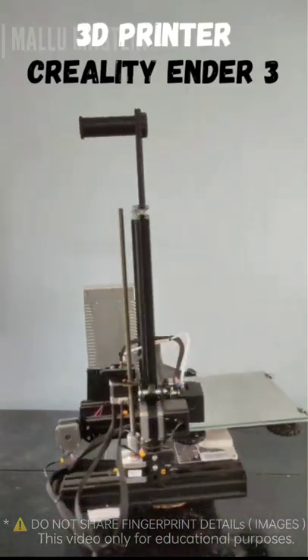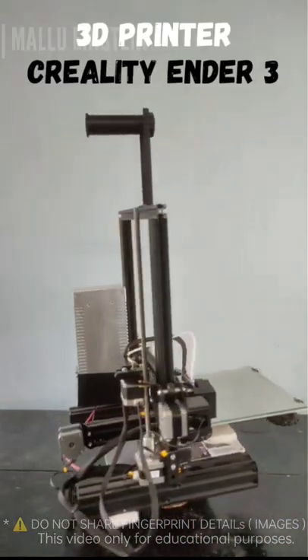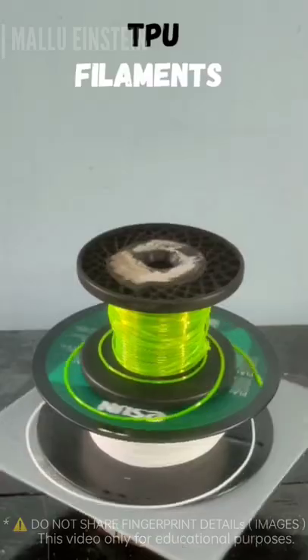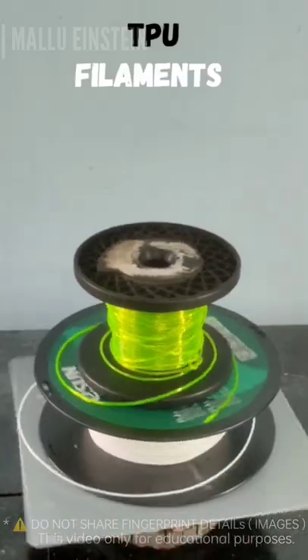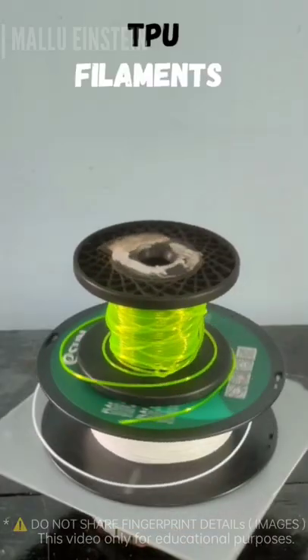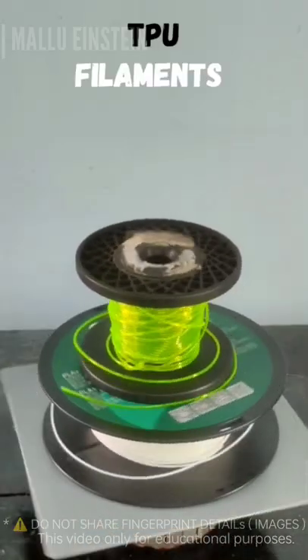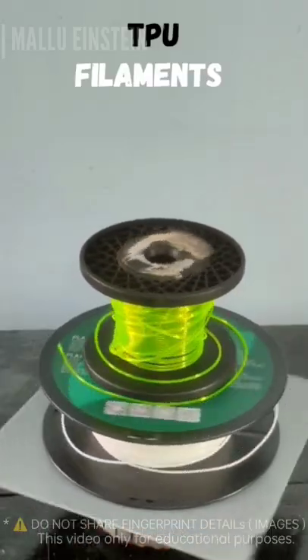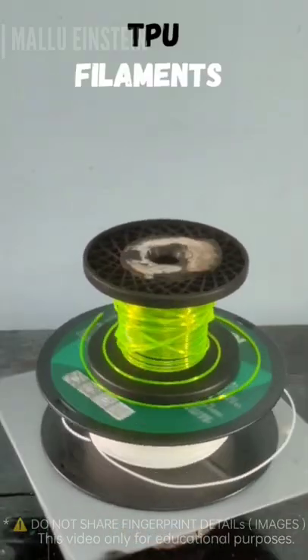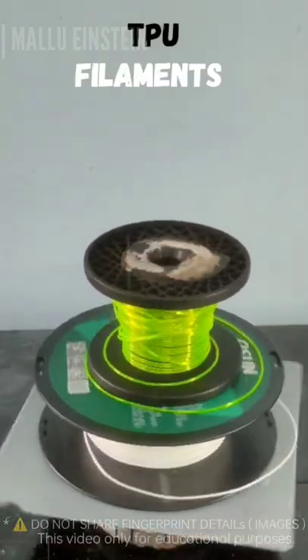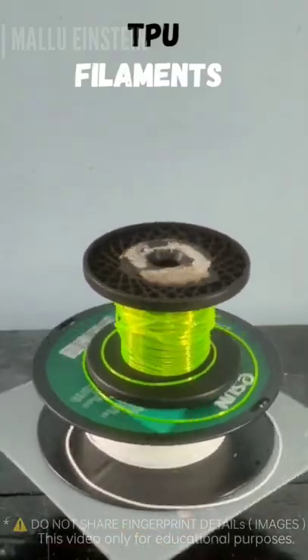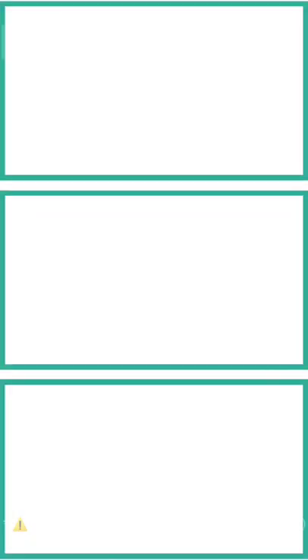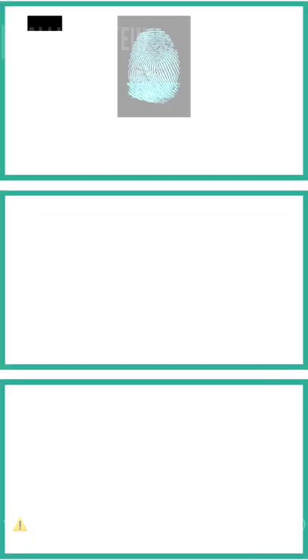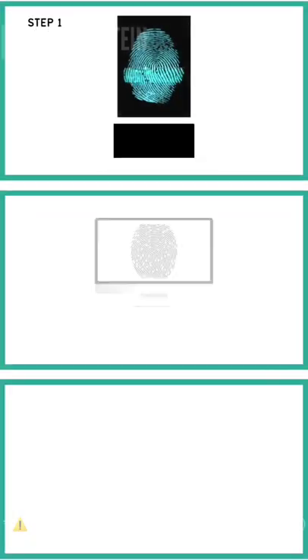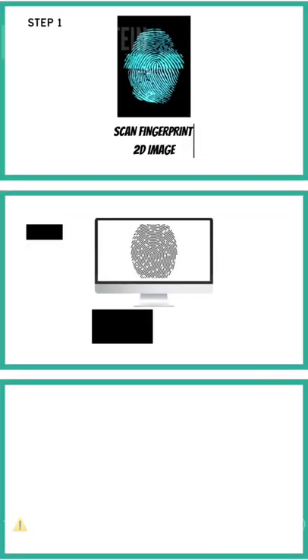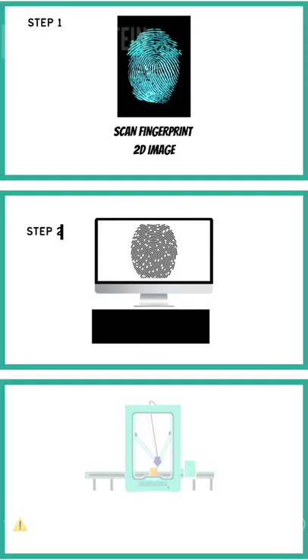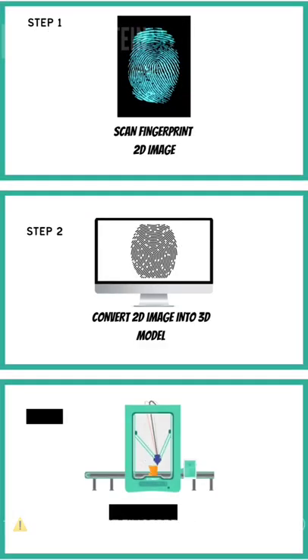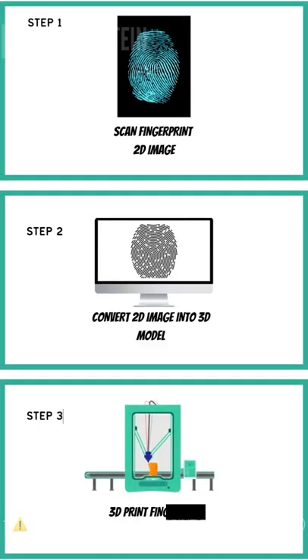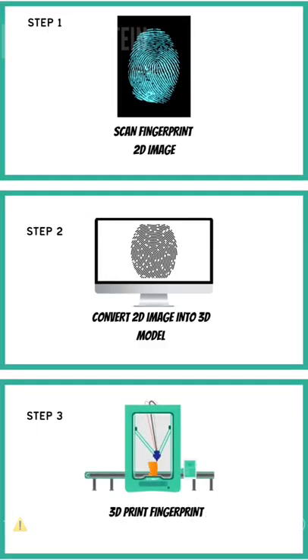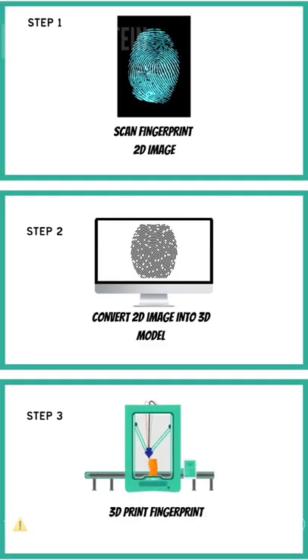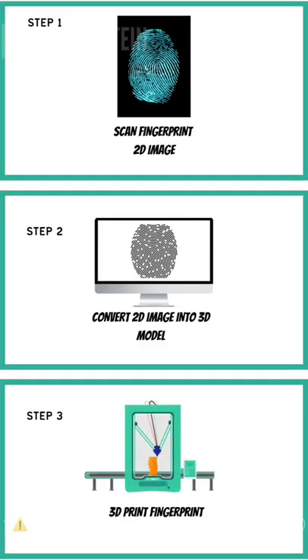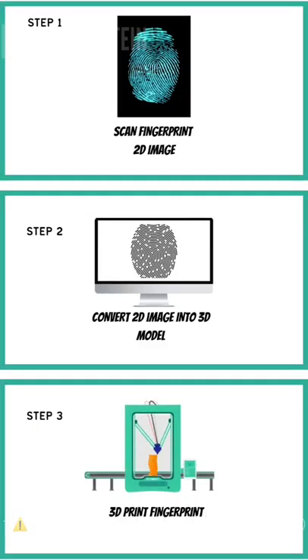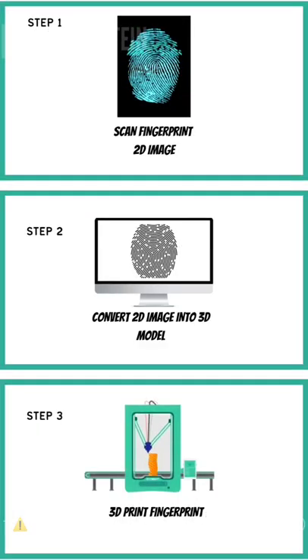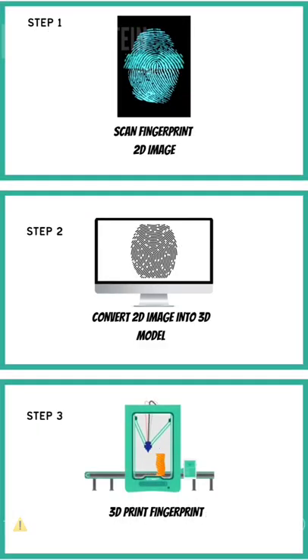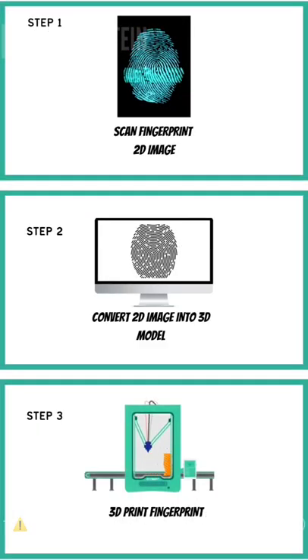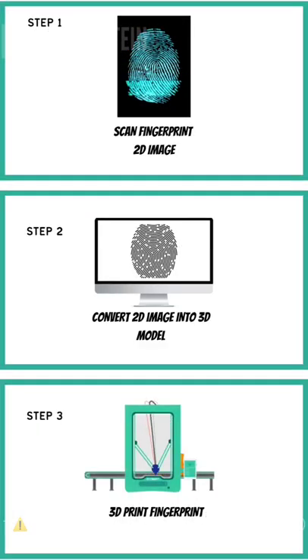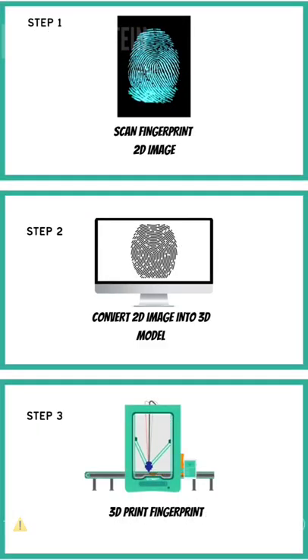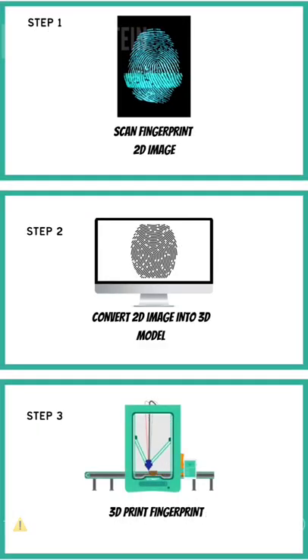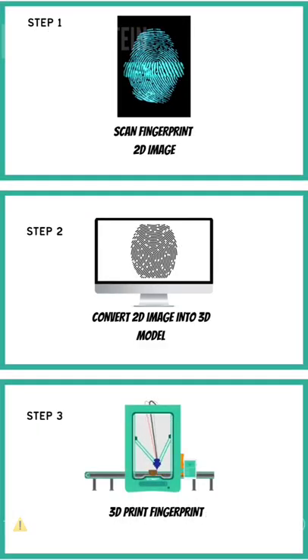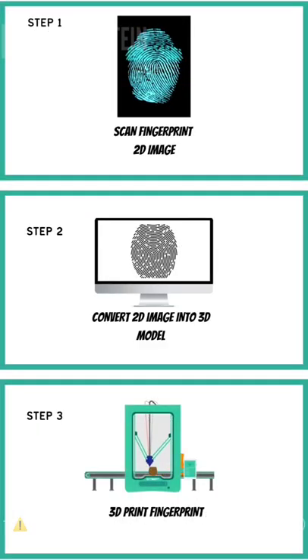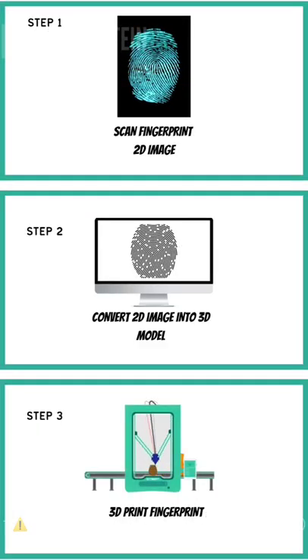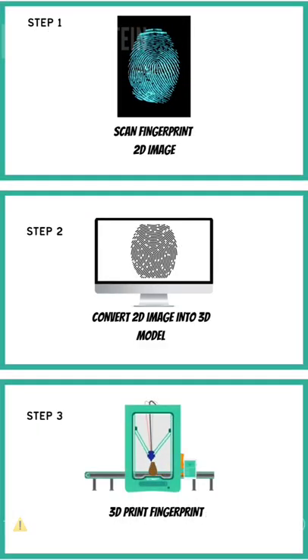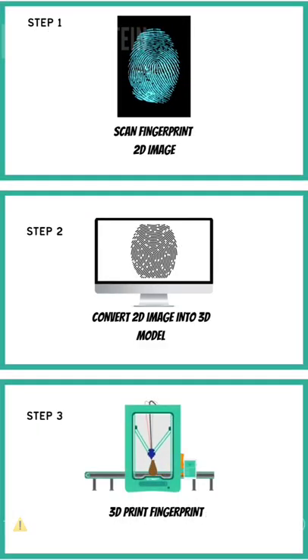This is a TPU film. I'm following these steps. I'm going to show you which fingerprint is a 3D printer.